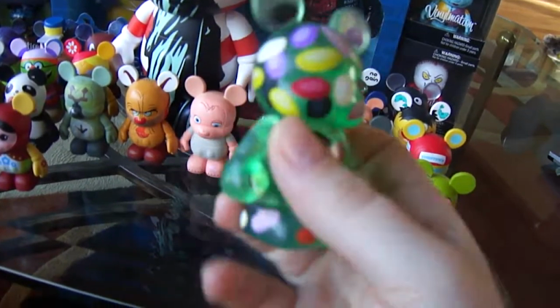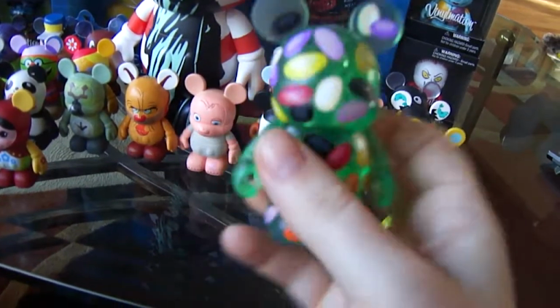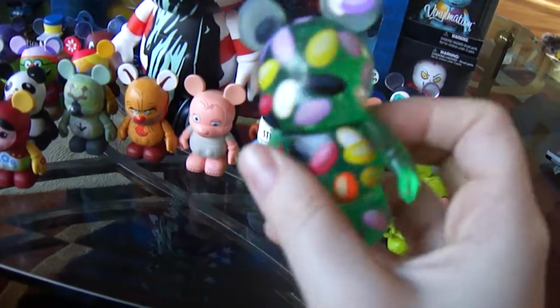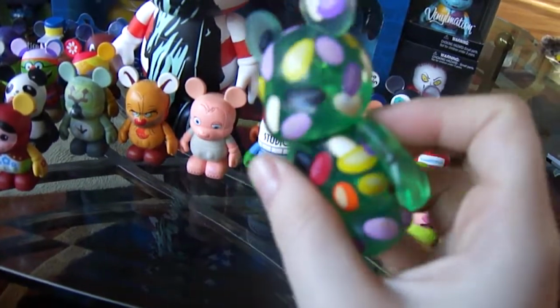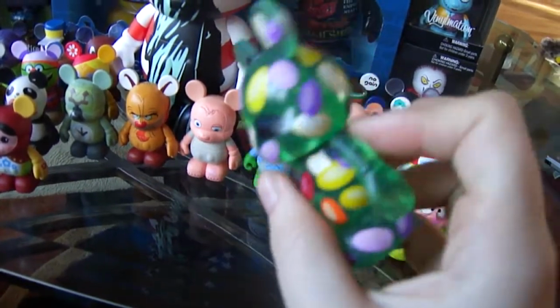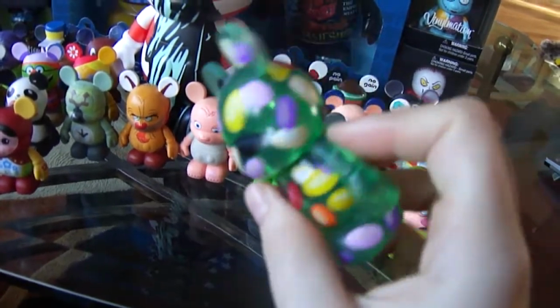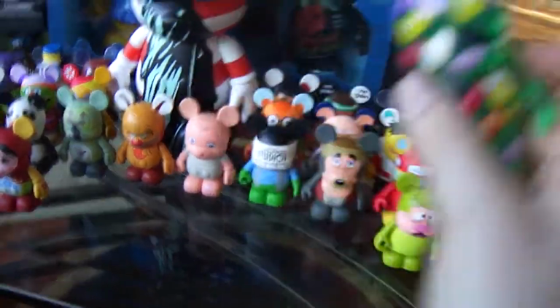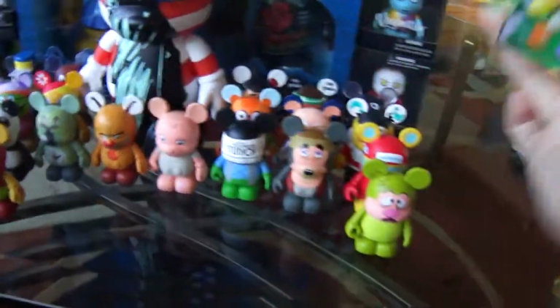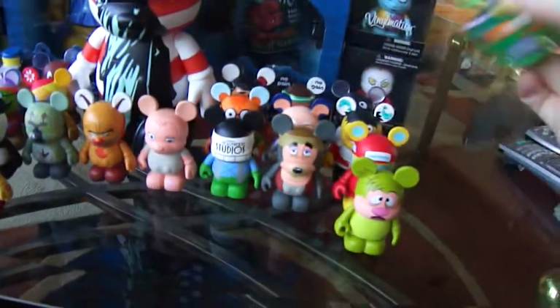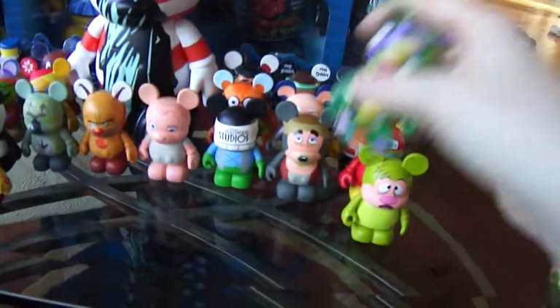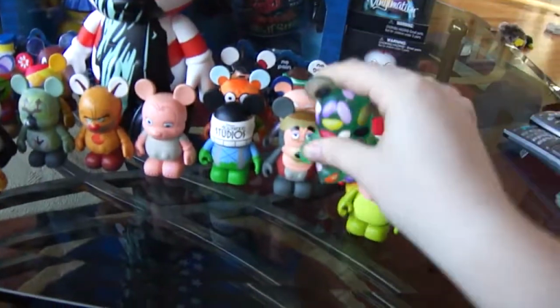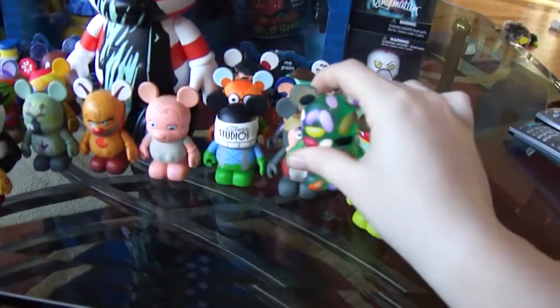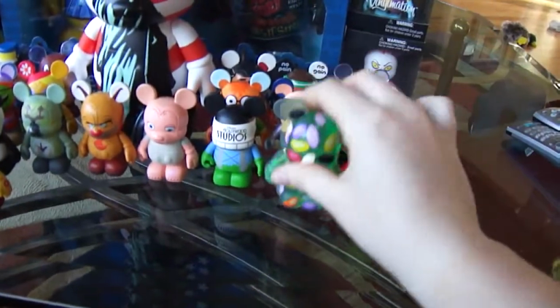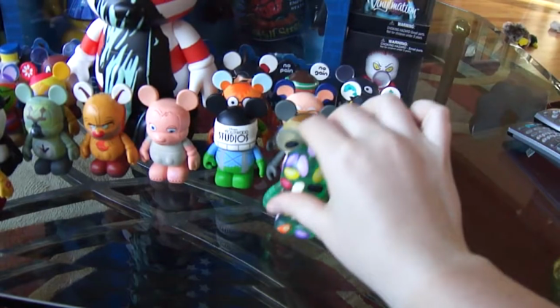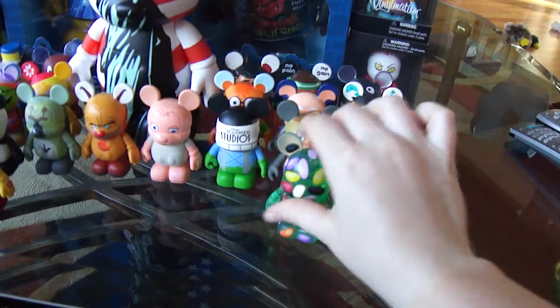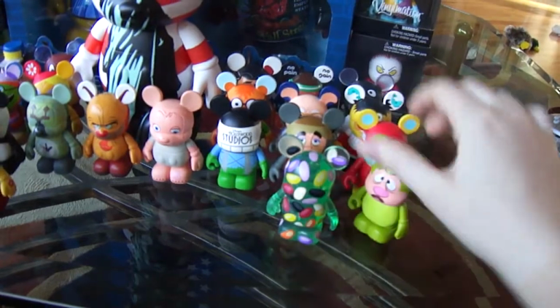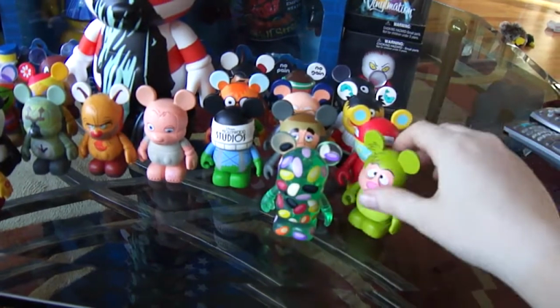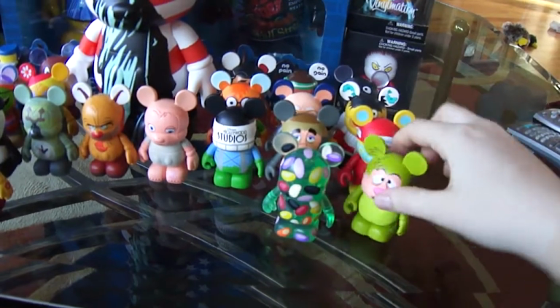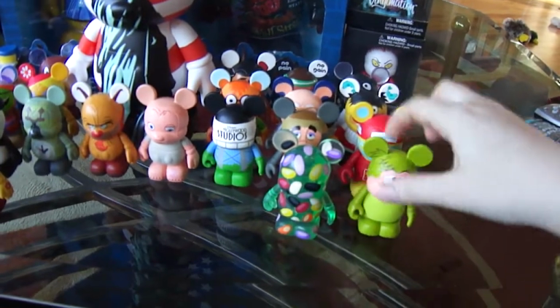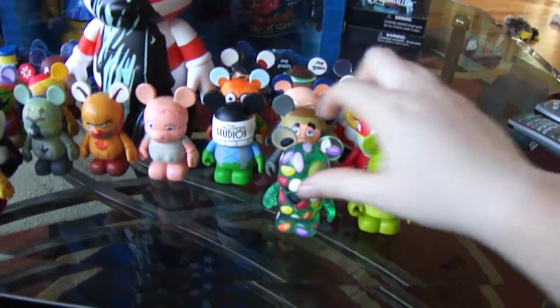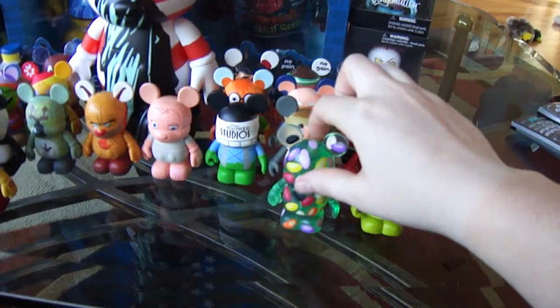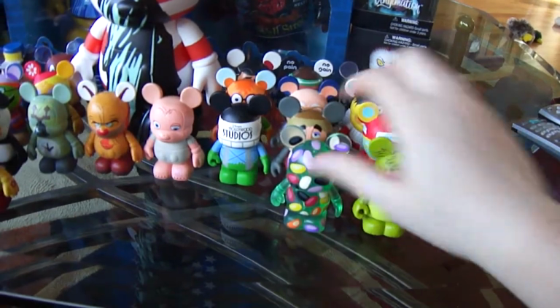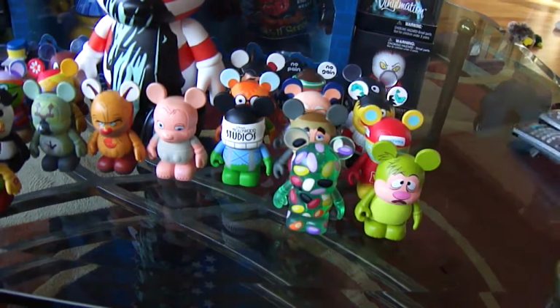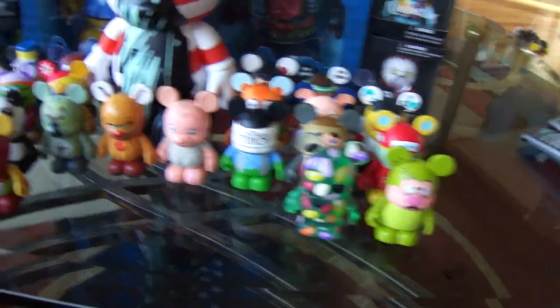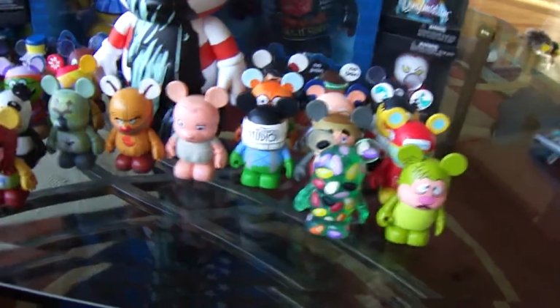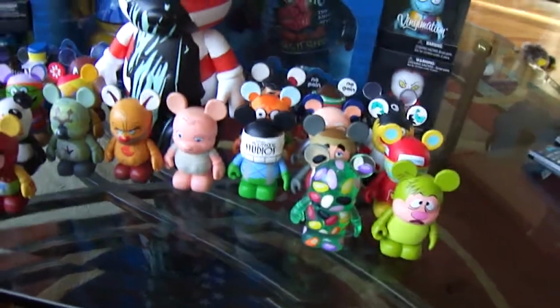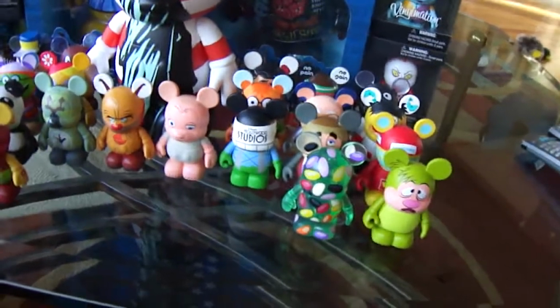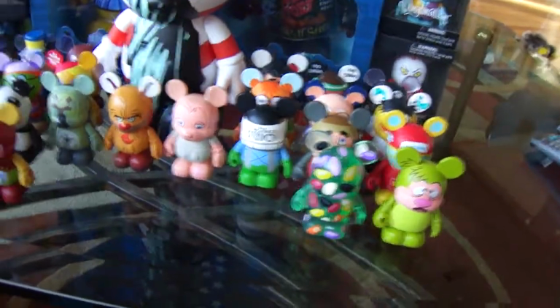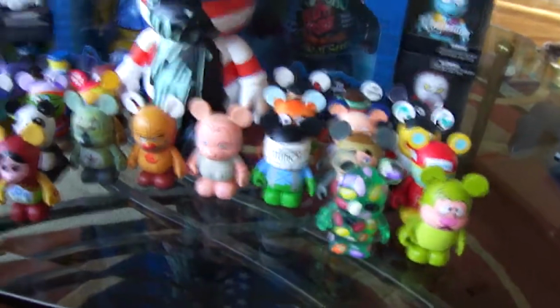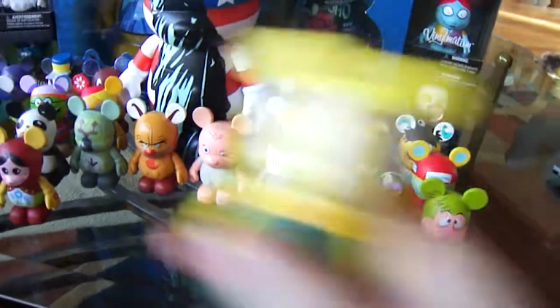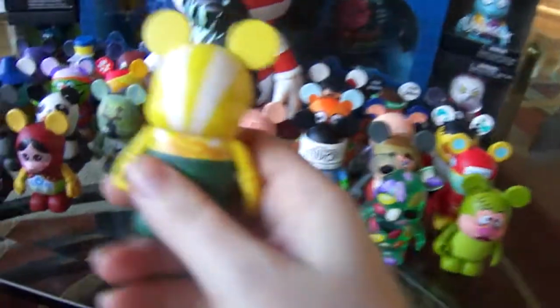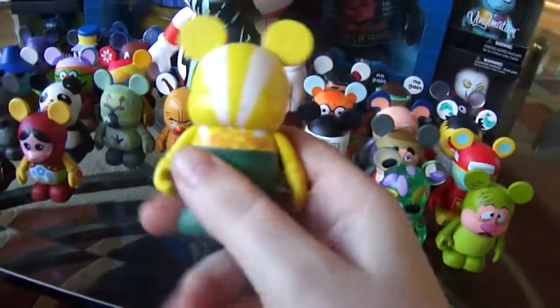I have a green jelly bean and a pot of gold.